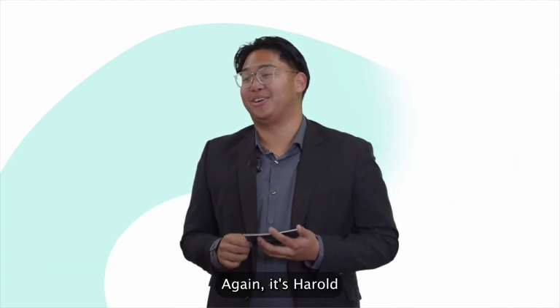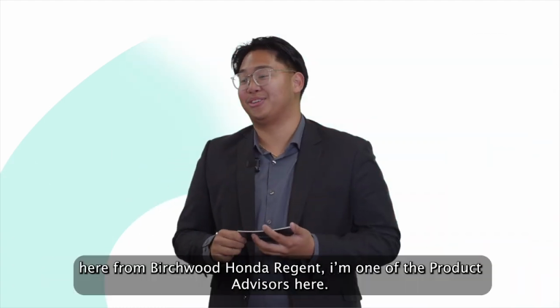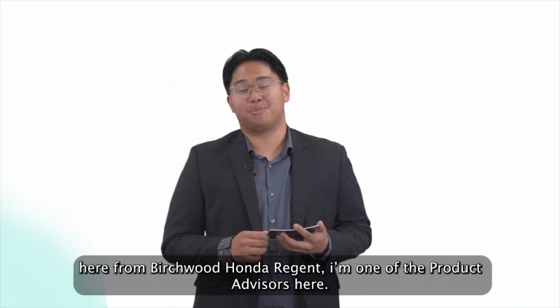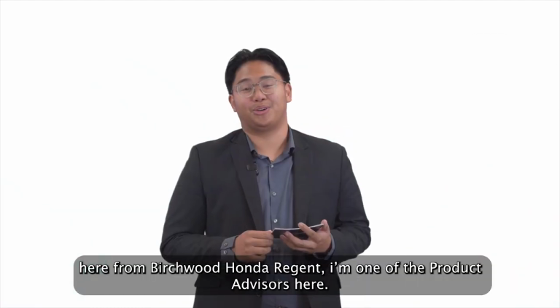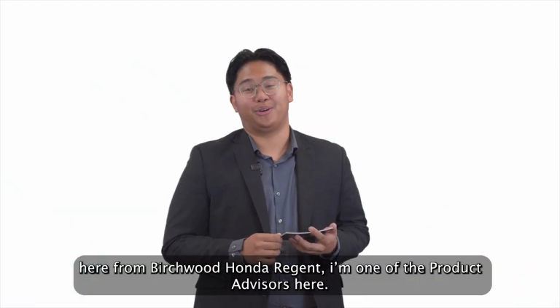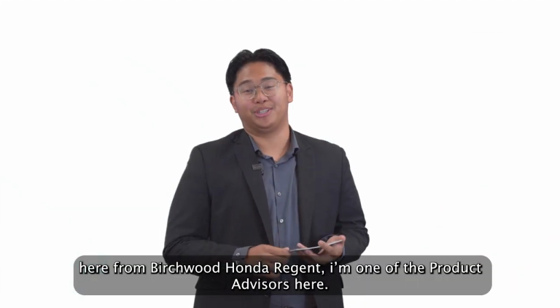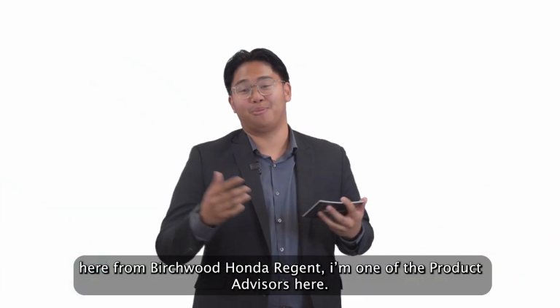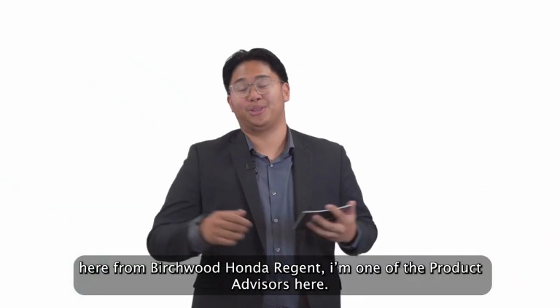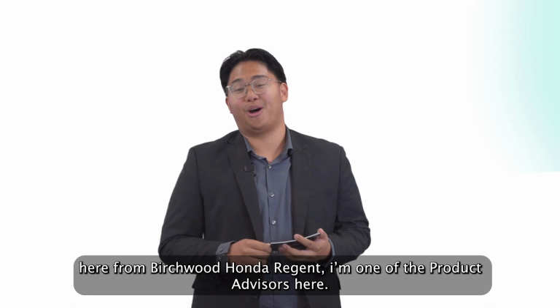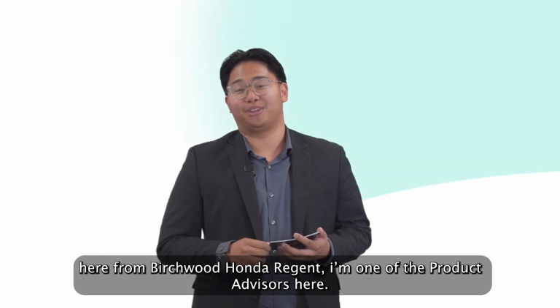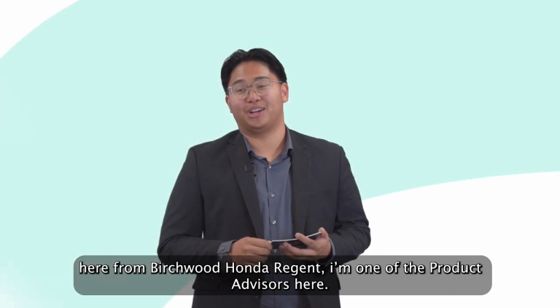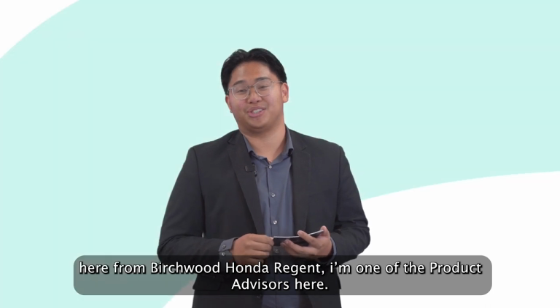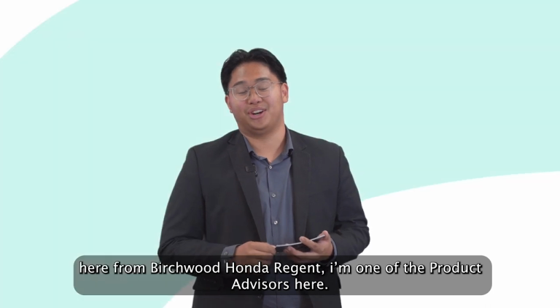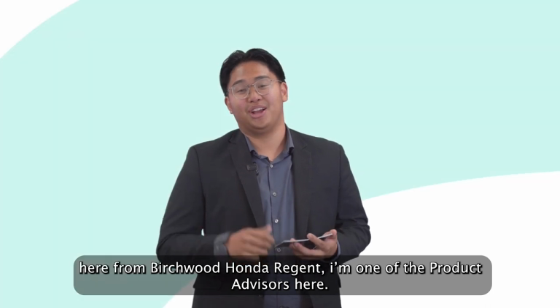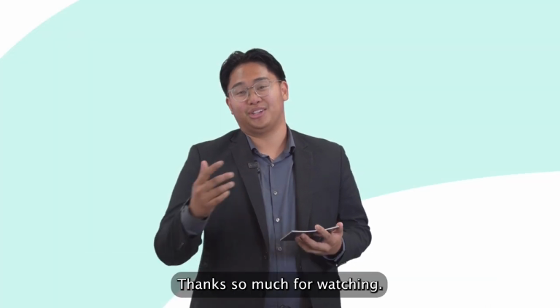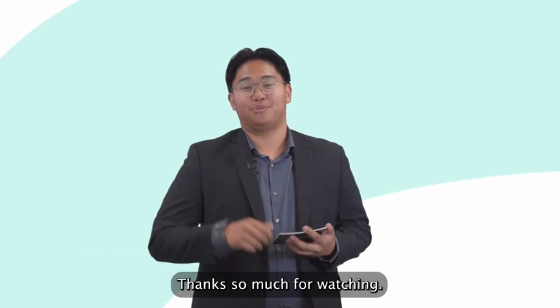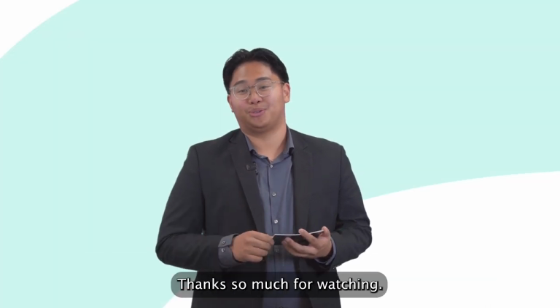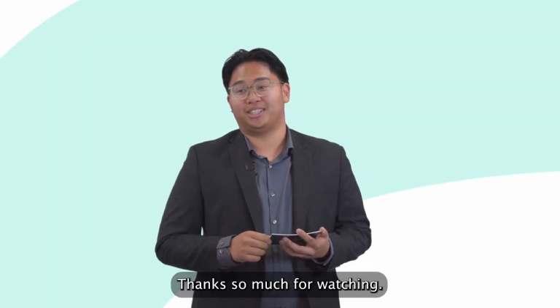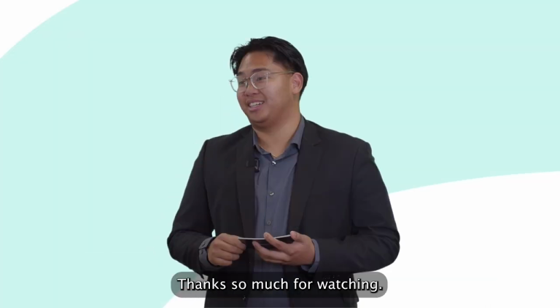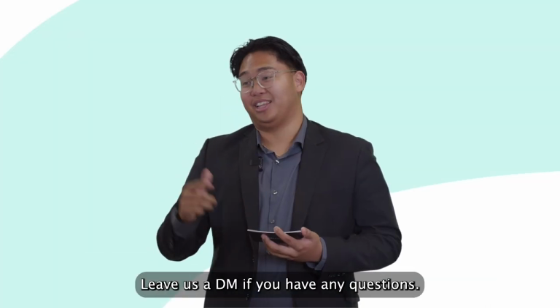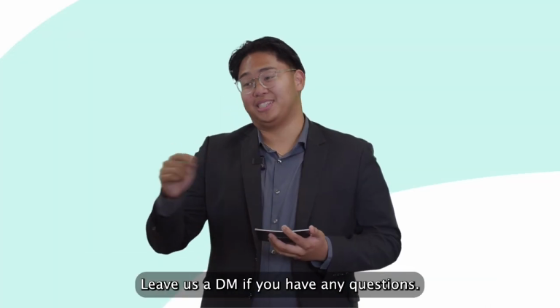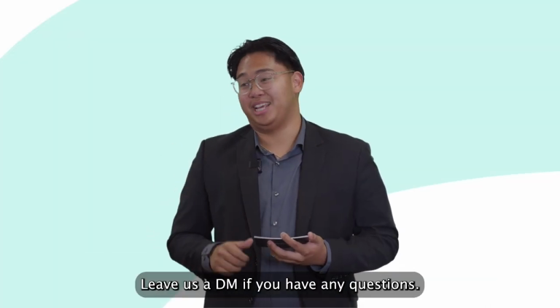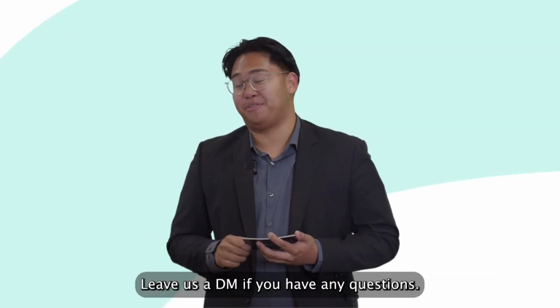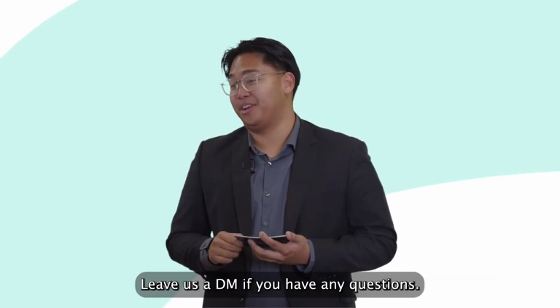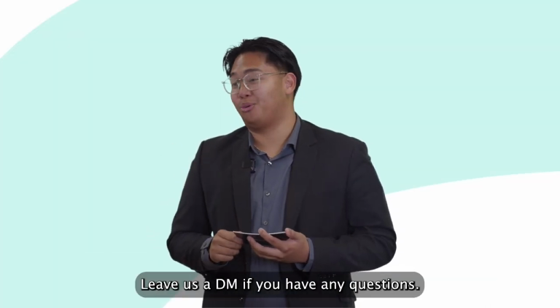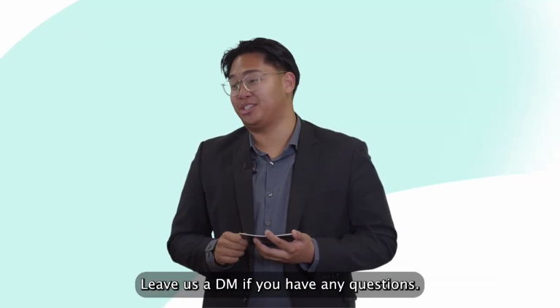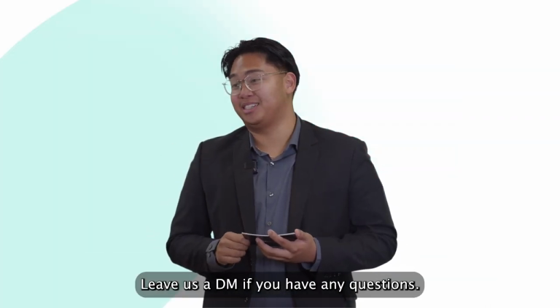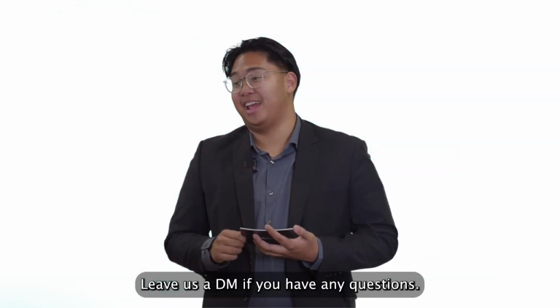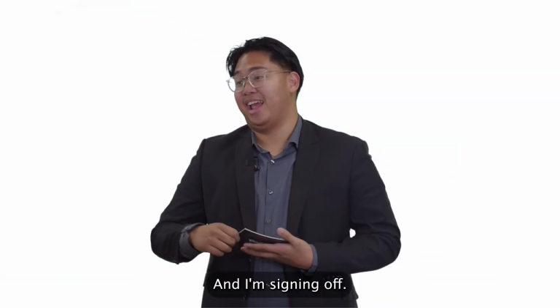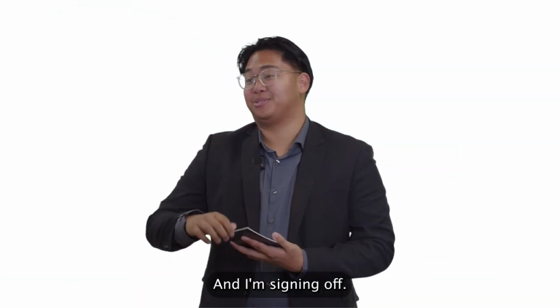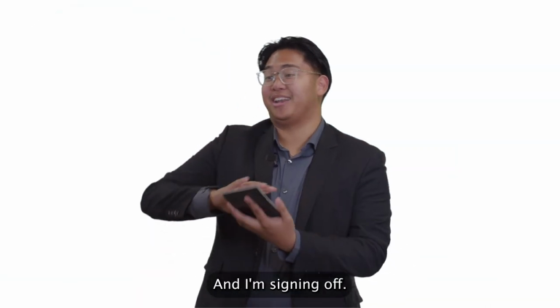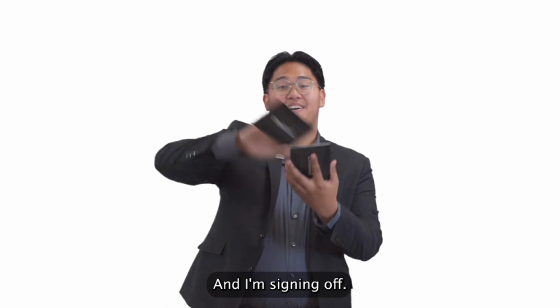It's Harold here from Birchwood Honor Region. I'm one of the product advisors here. Thanks so much for watching. Leave us a DM if you have any questions and I'm signing off.